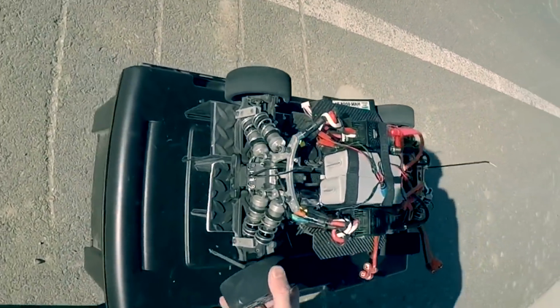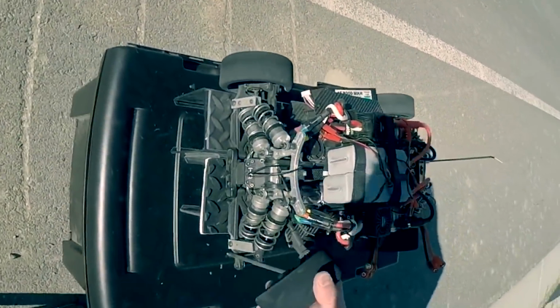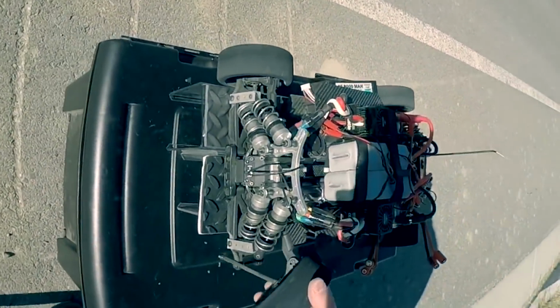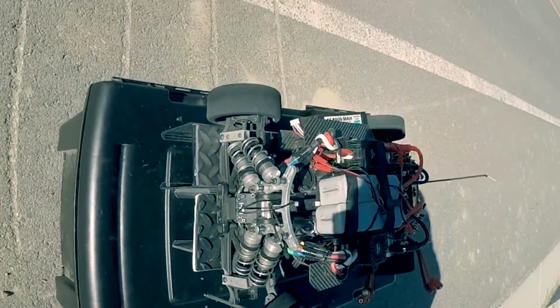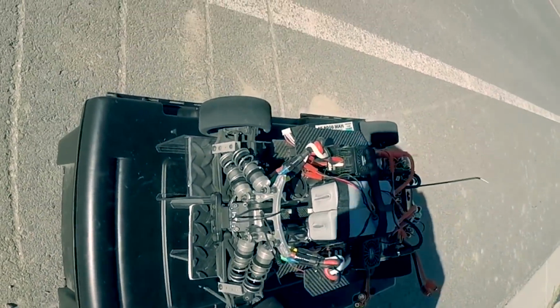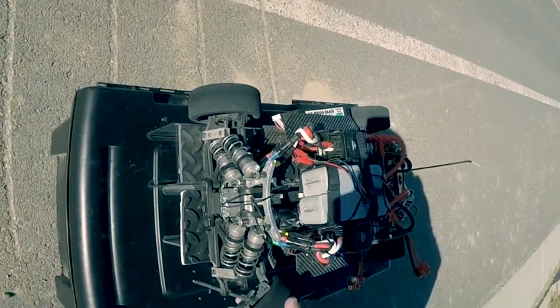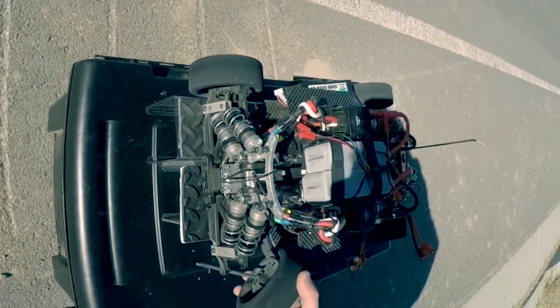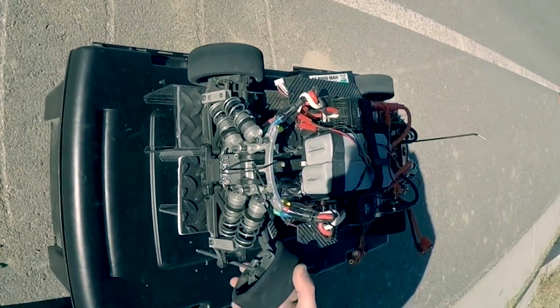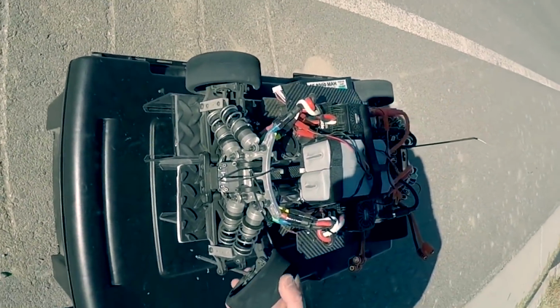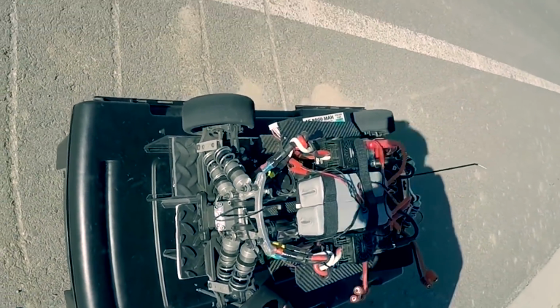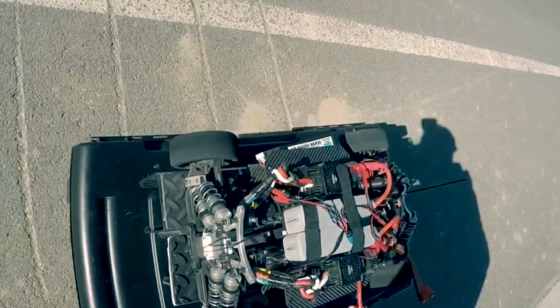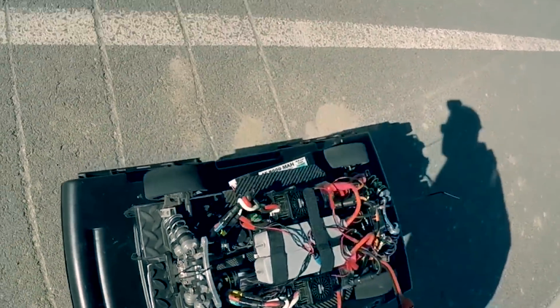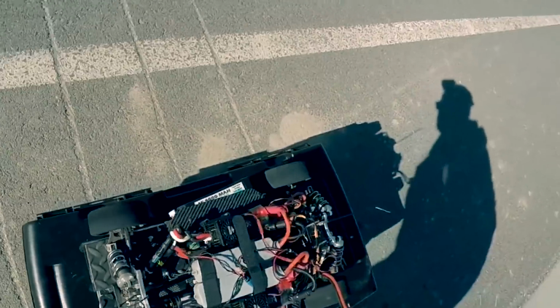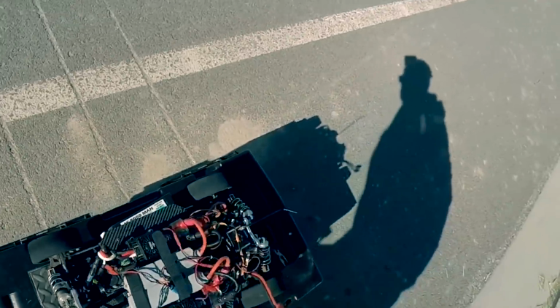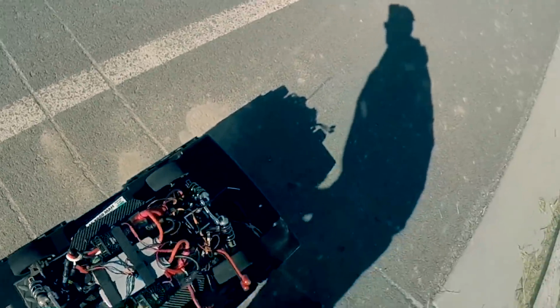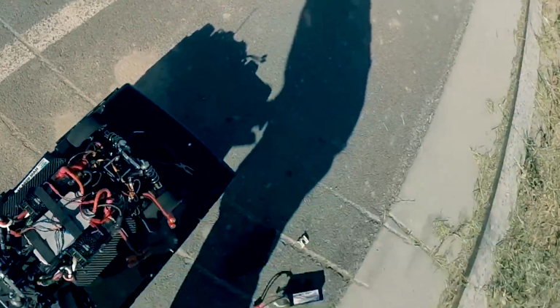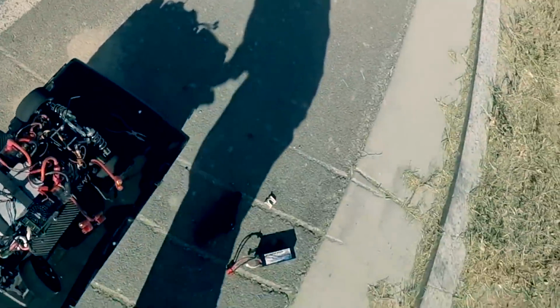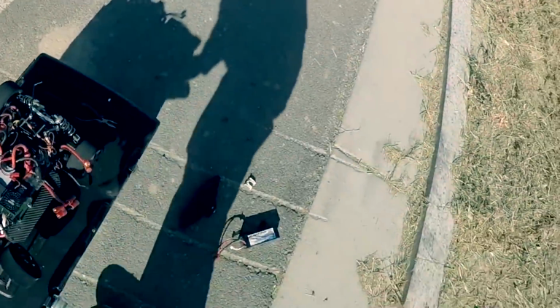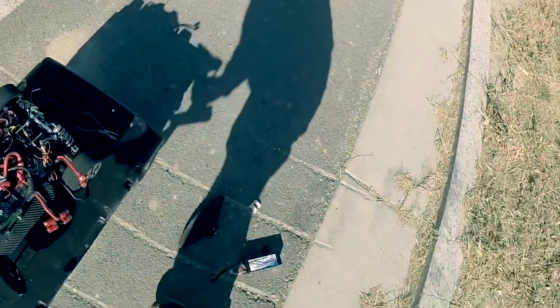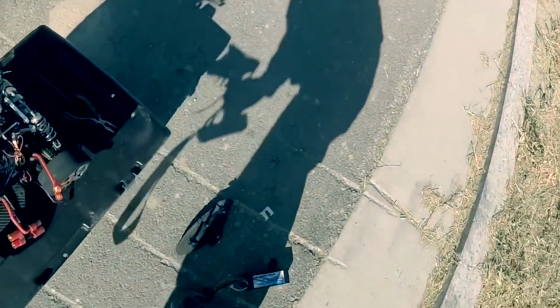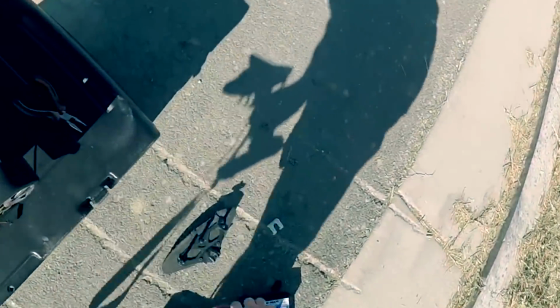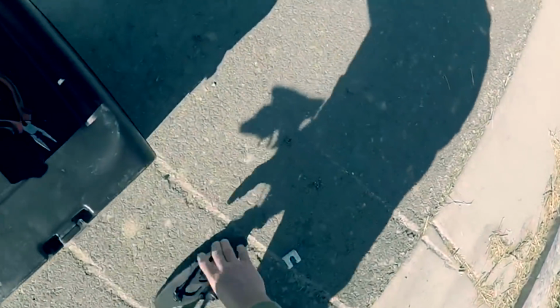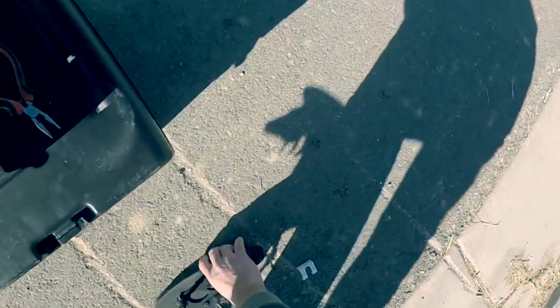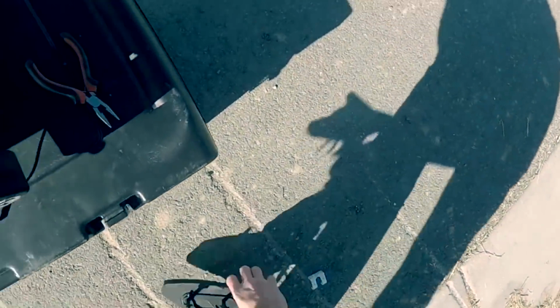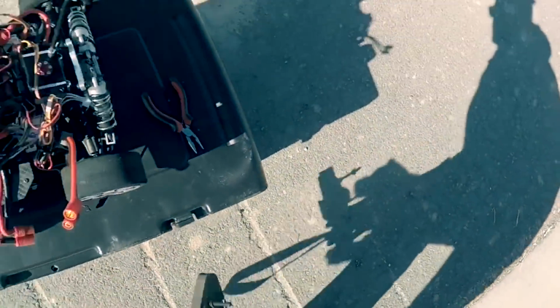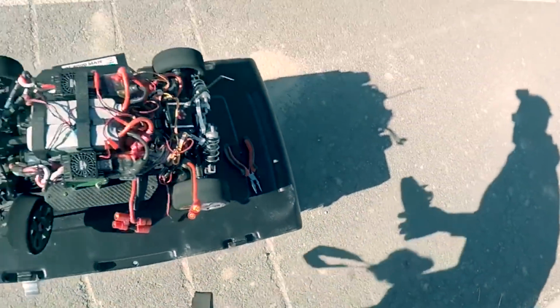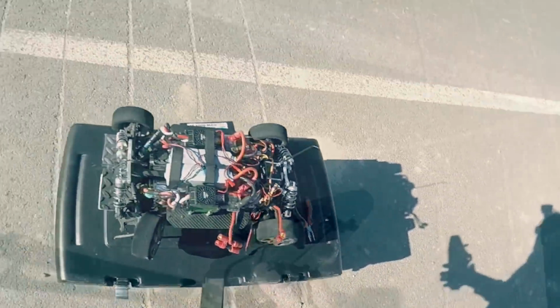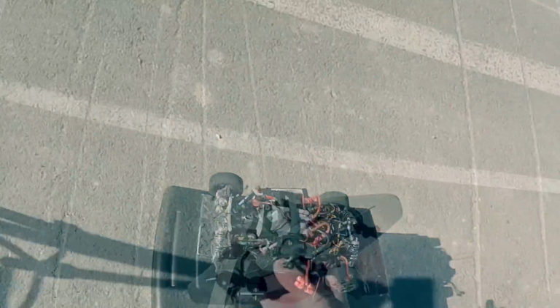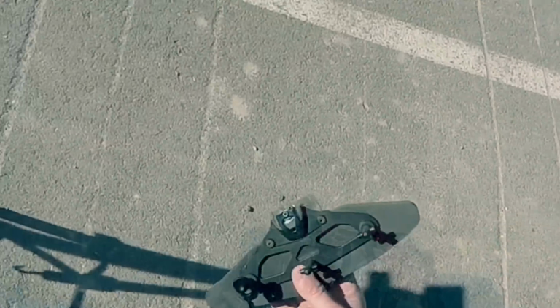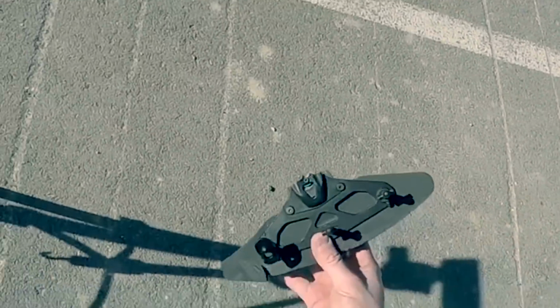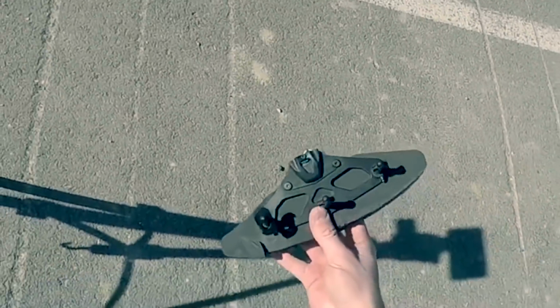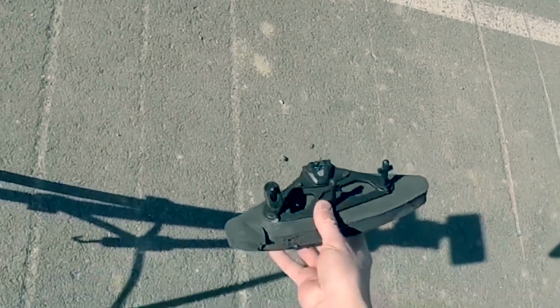Snapped the rear hub. Busted the splitter off.